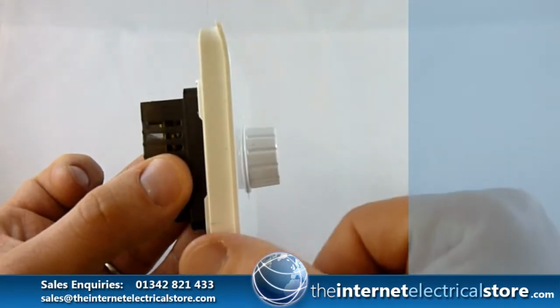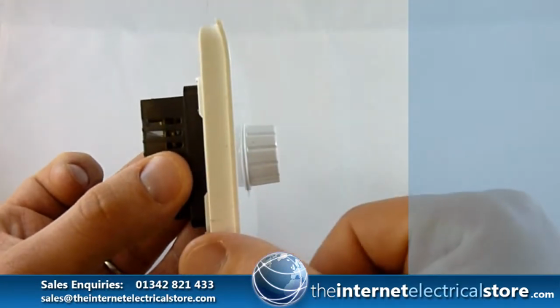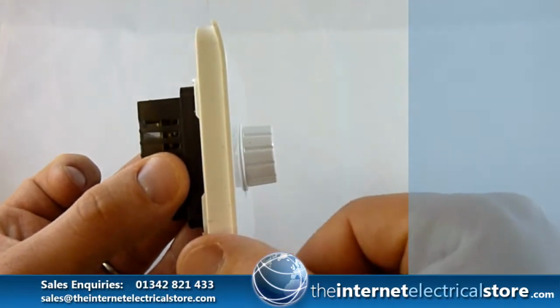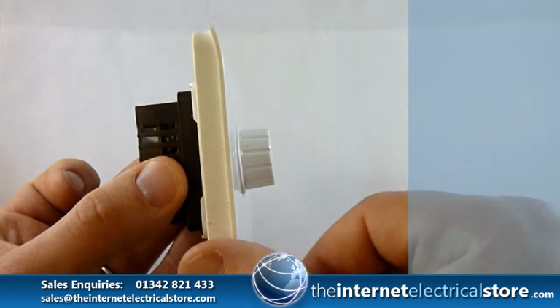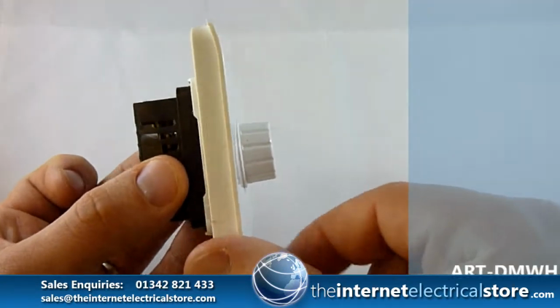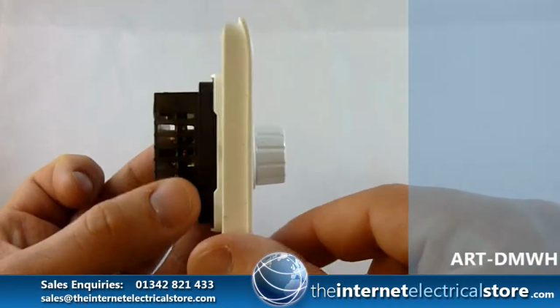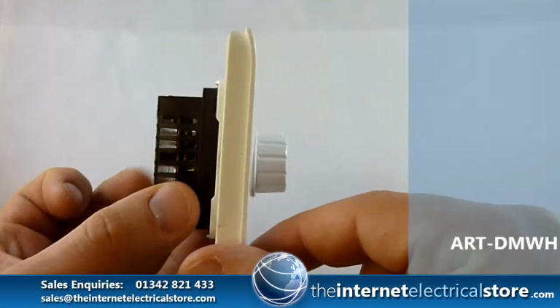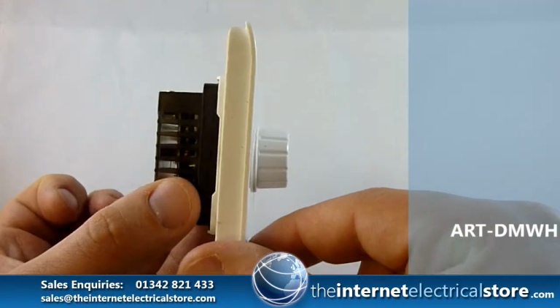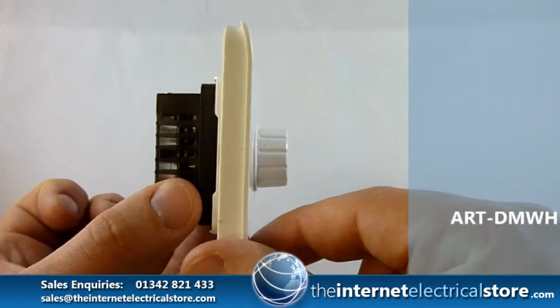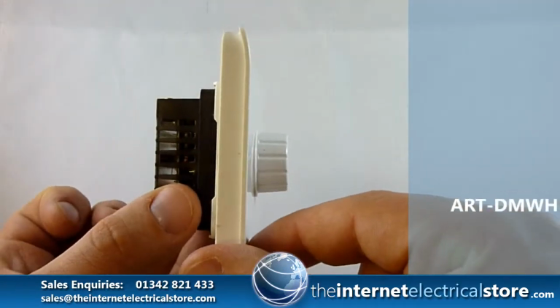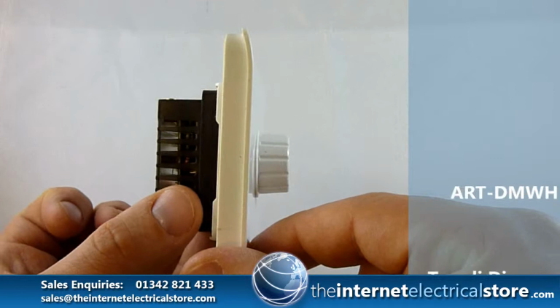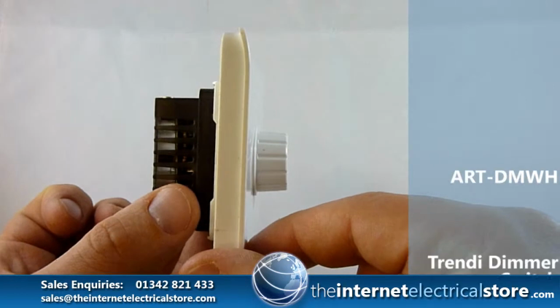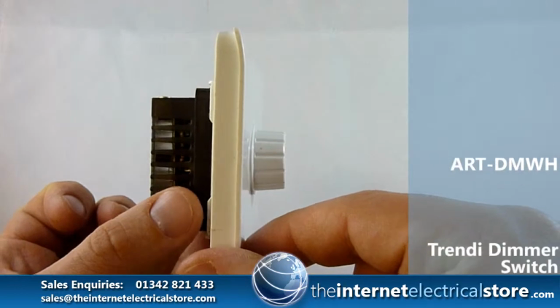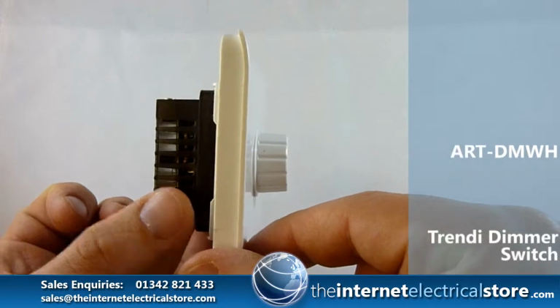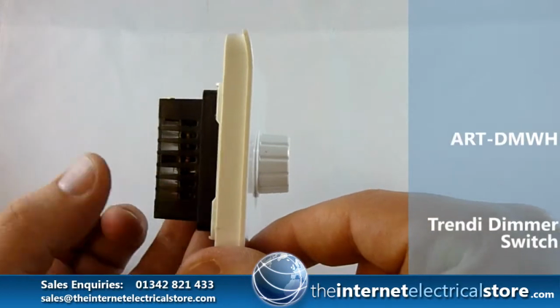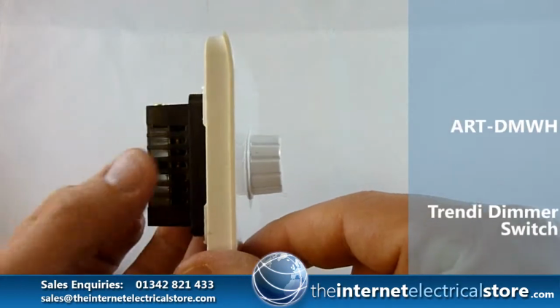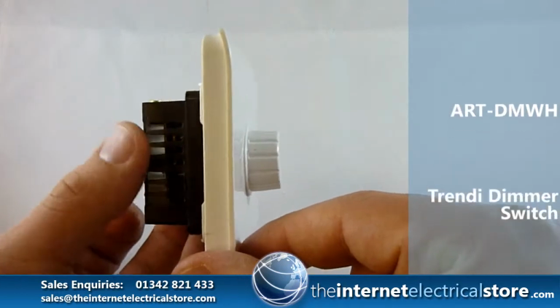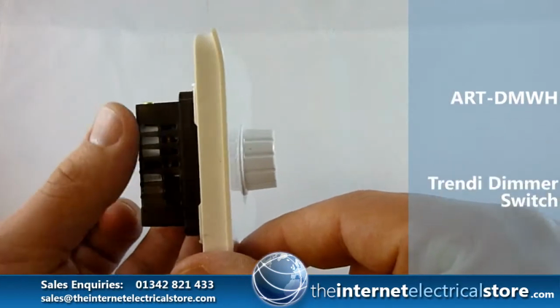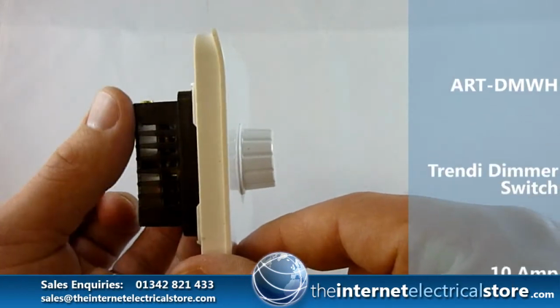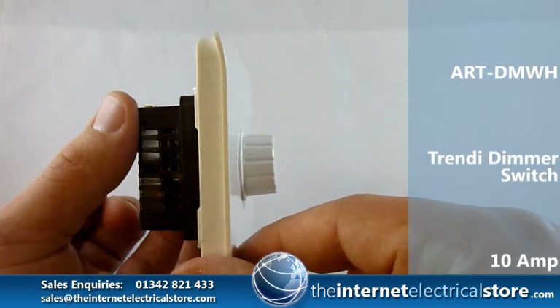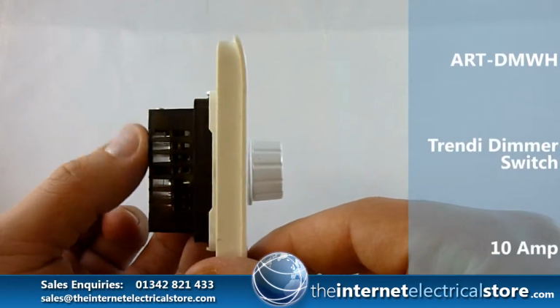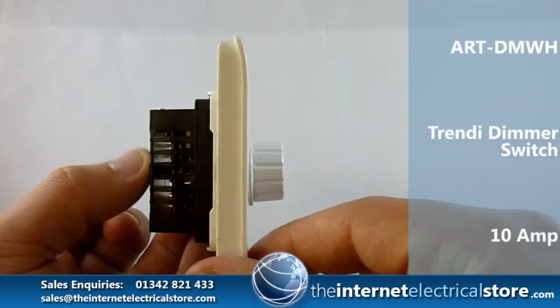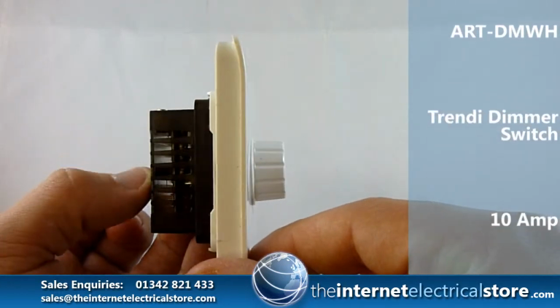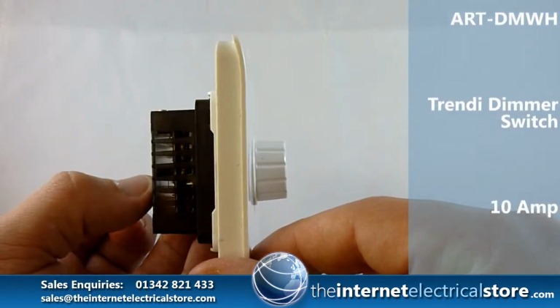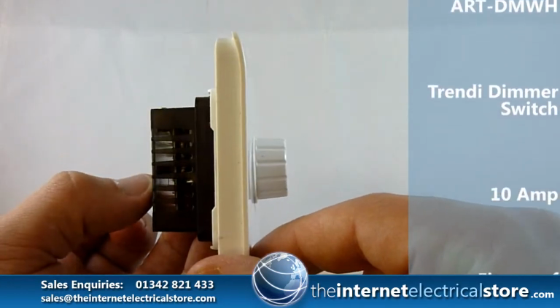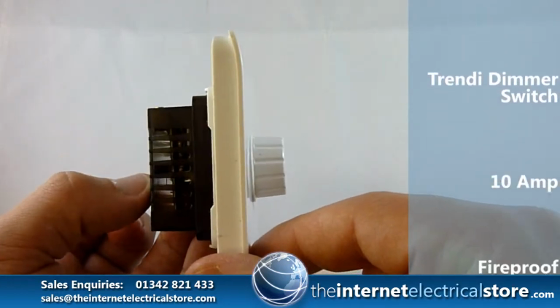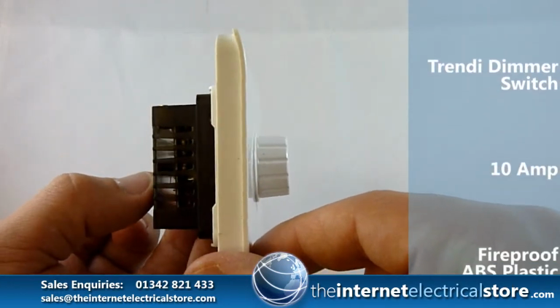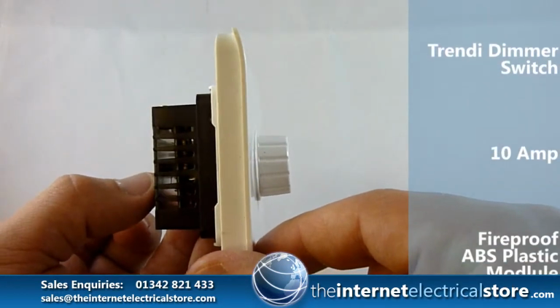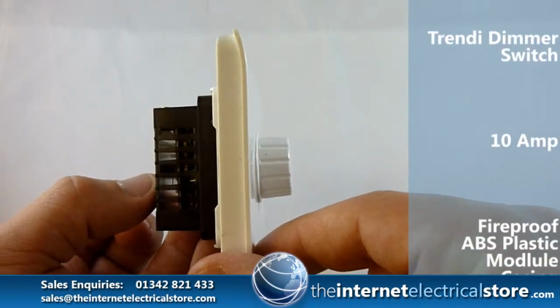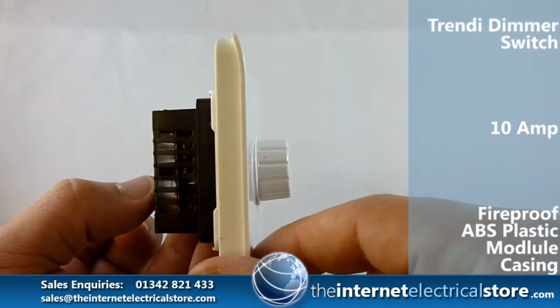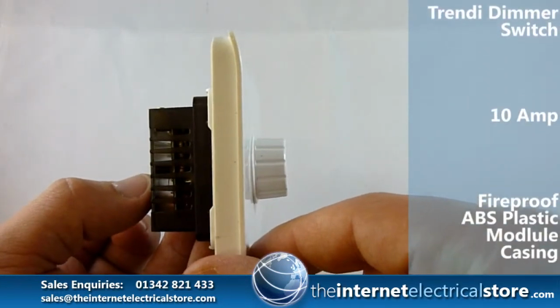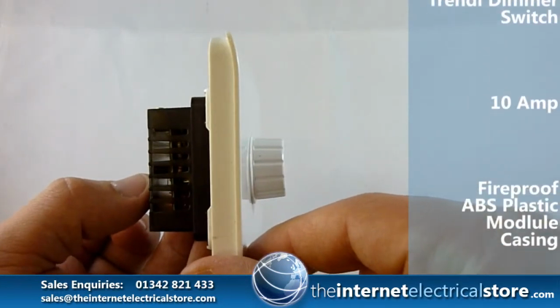Side profile — notice that the module in the back is going to need at least a 35mm backbox.